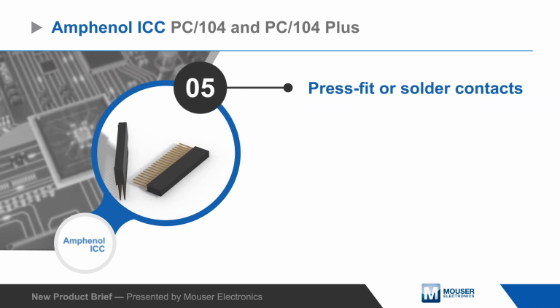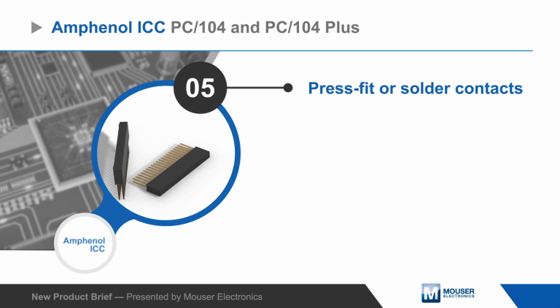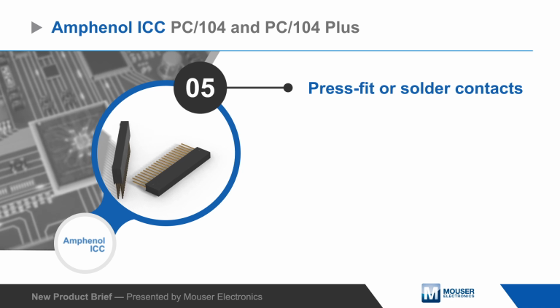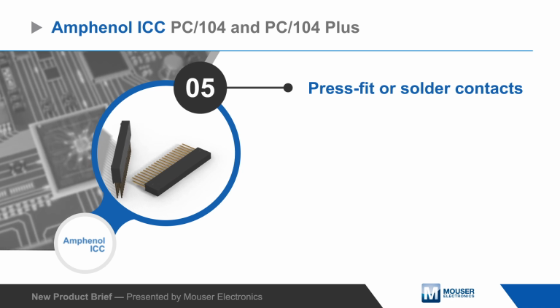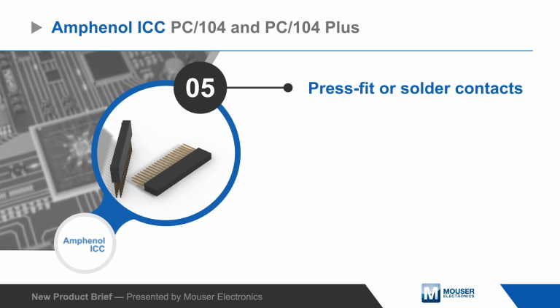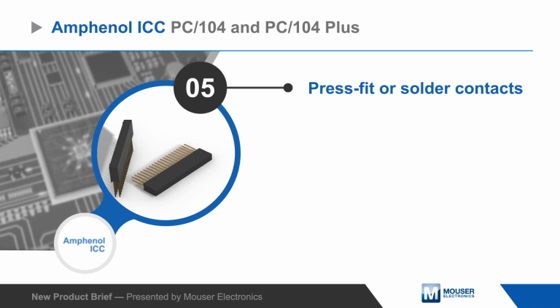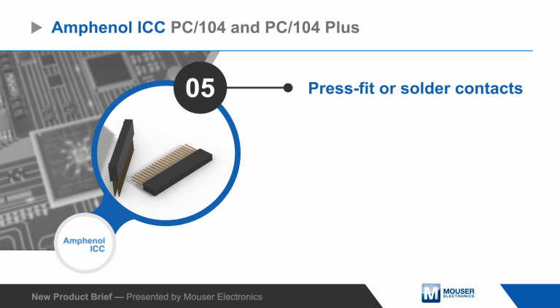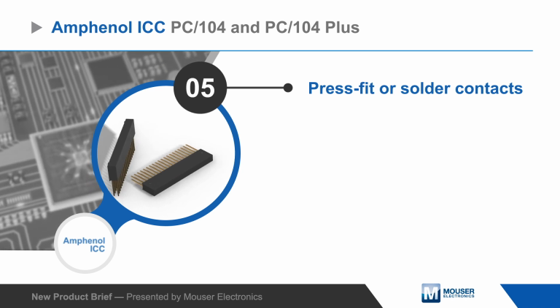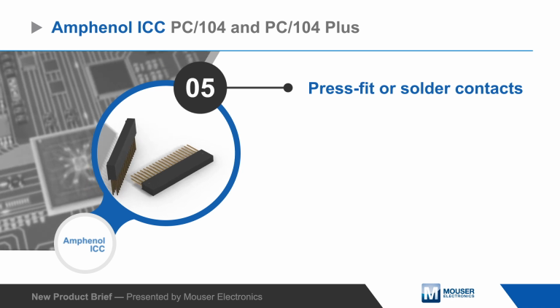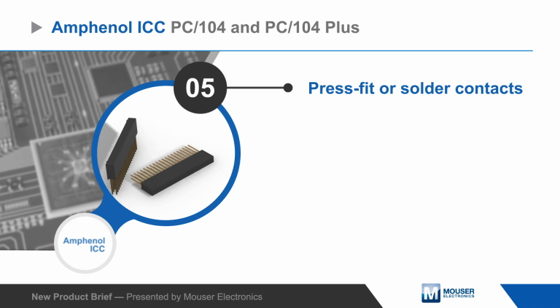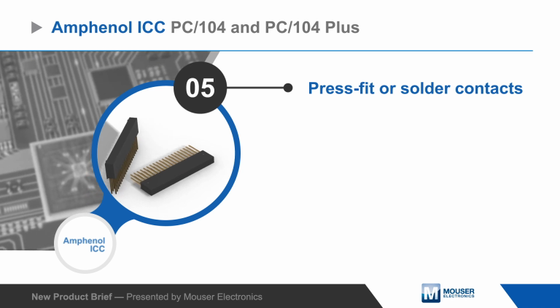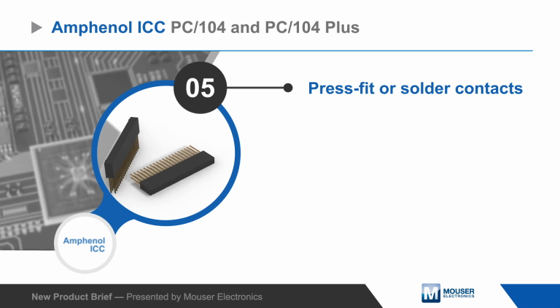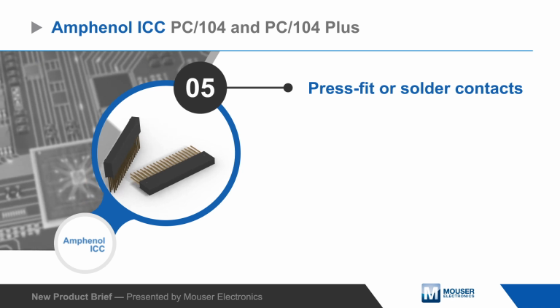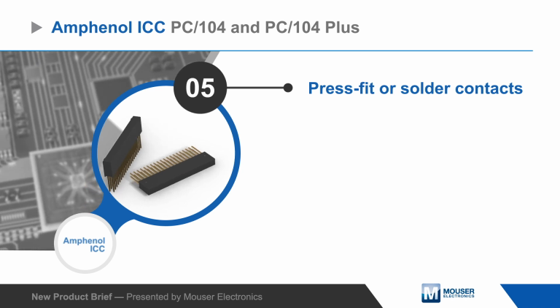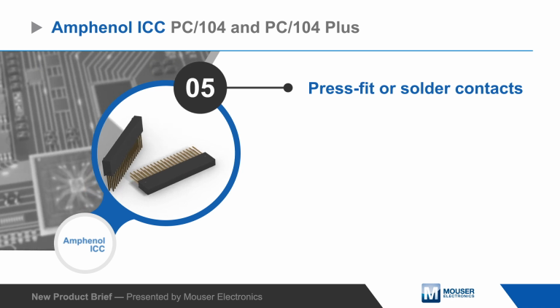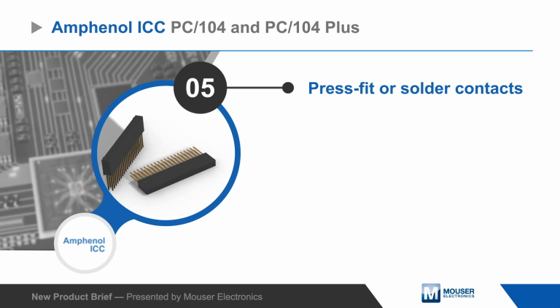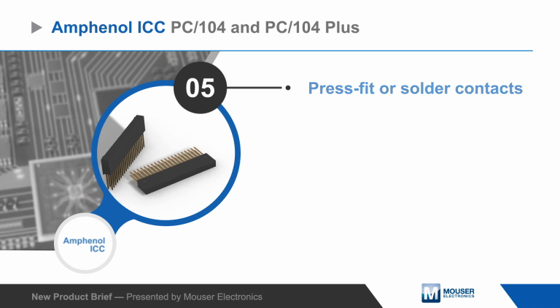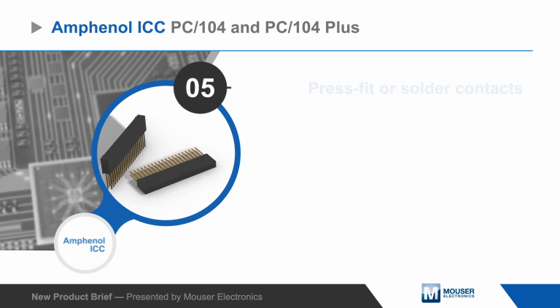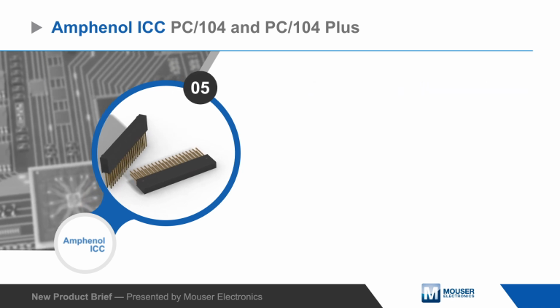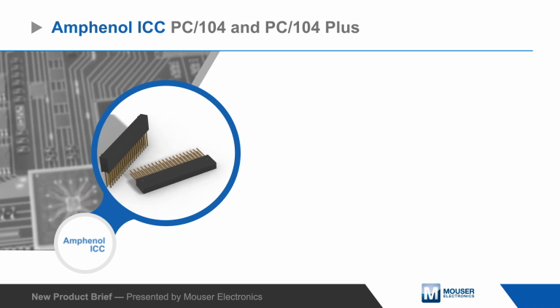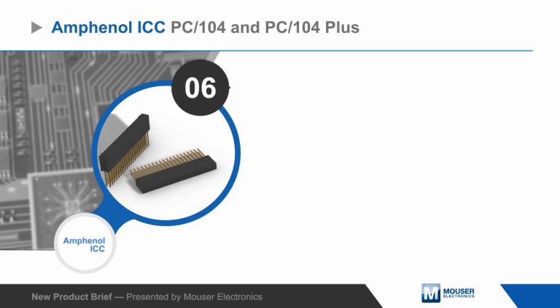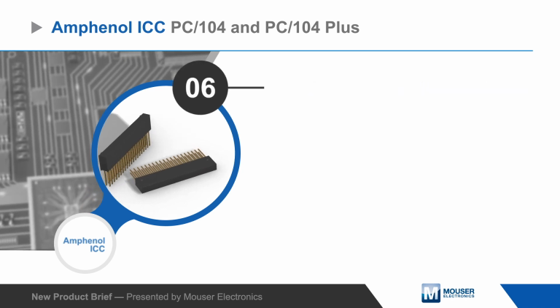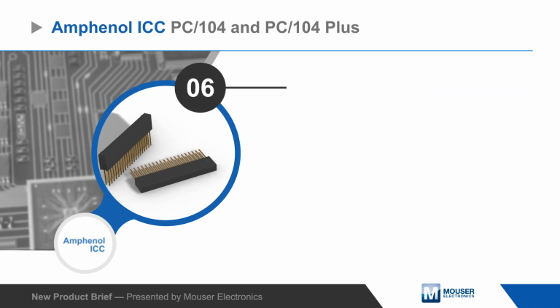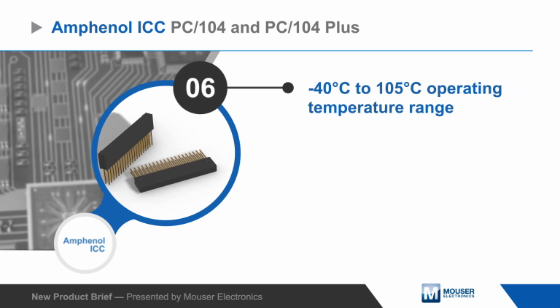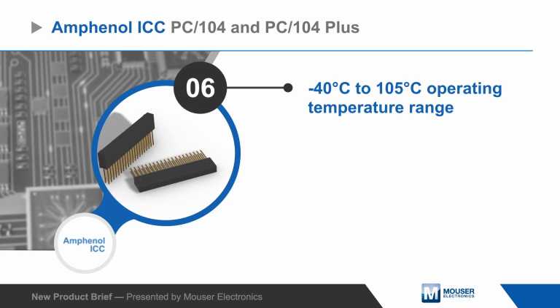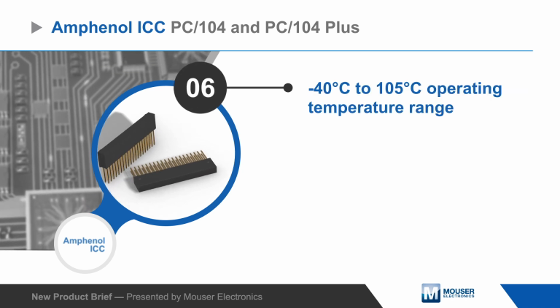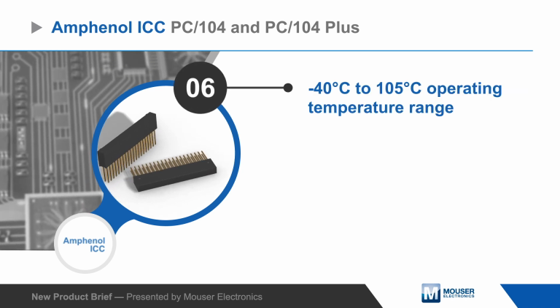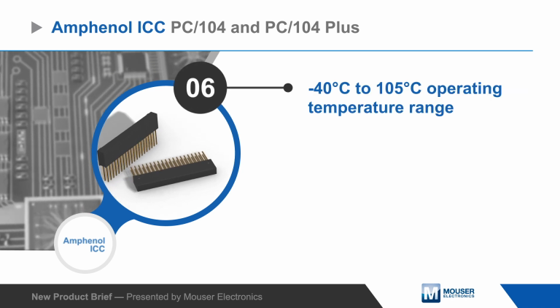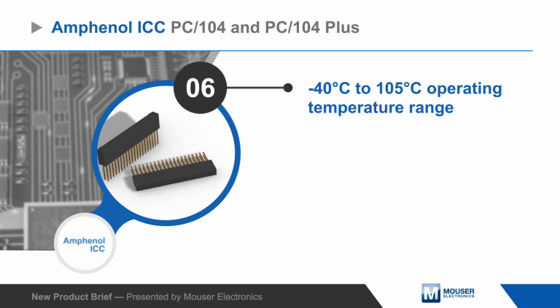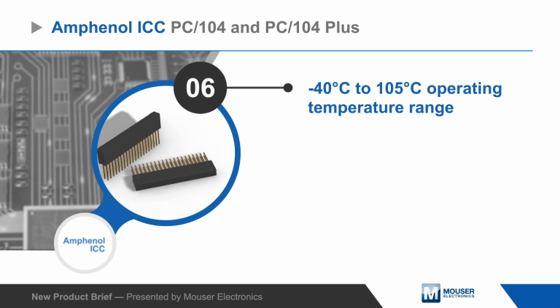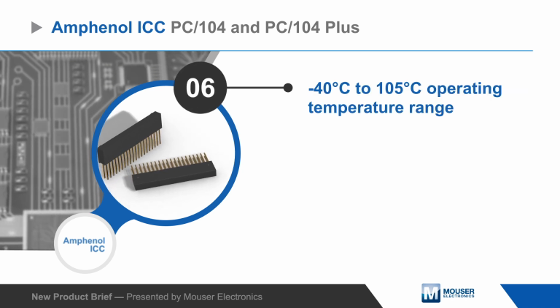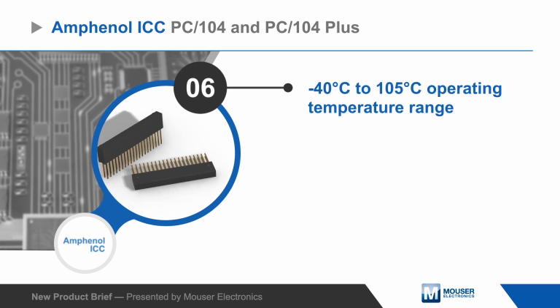The connectors support up to 3 amps at 12 volts and are ready for operation at up to 105 degrees Celsius.